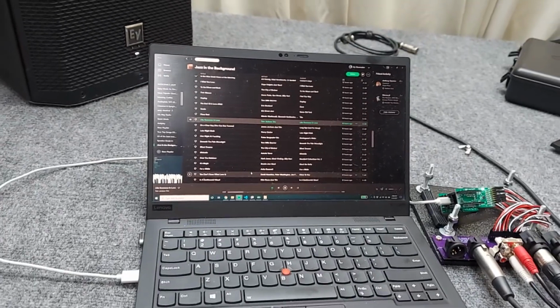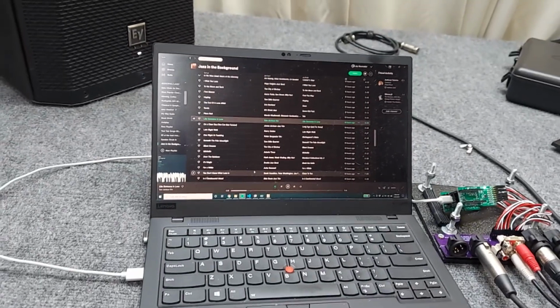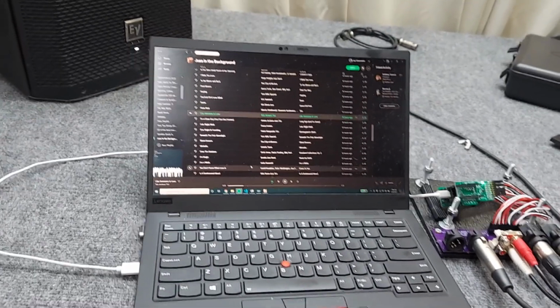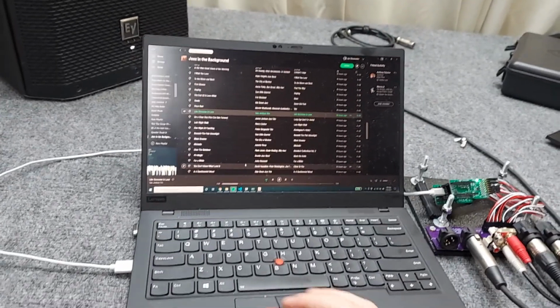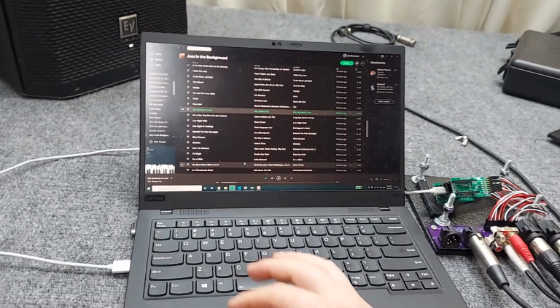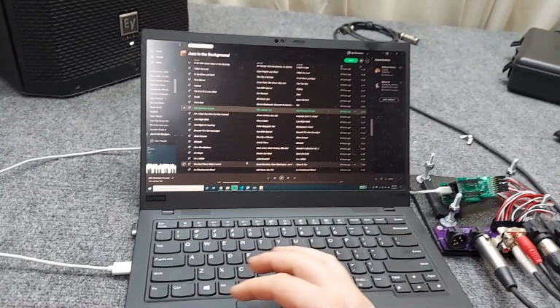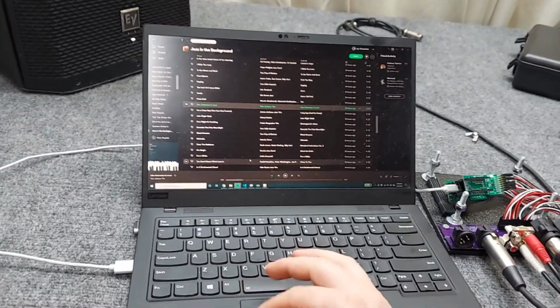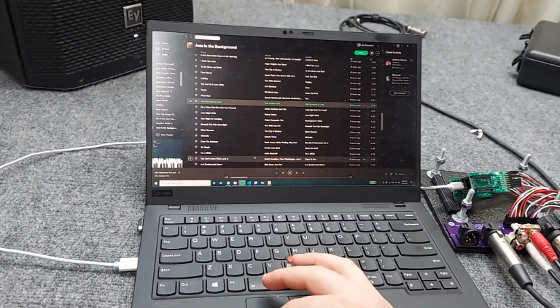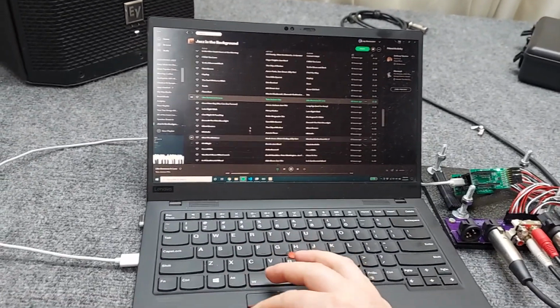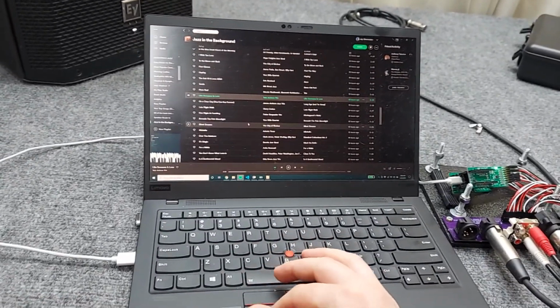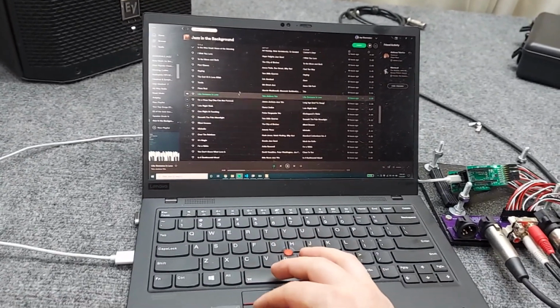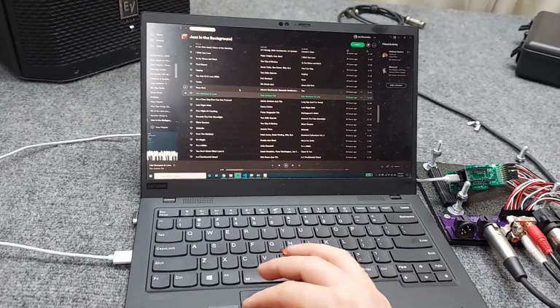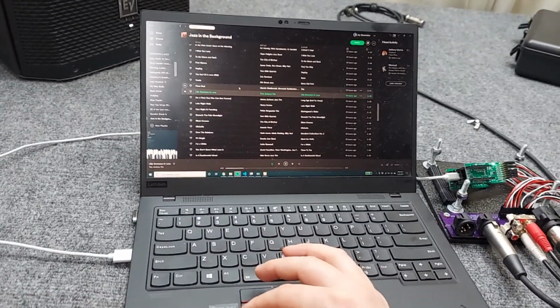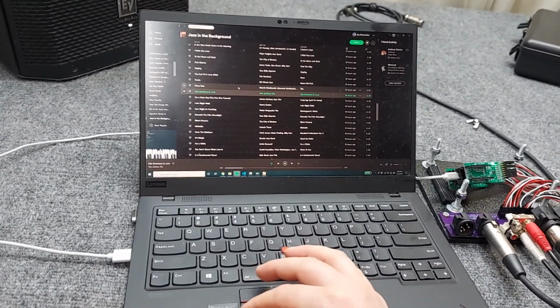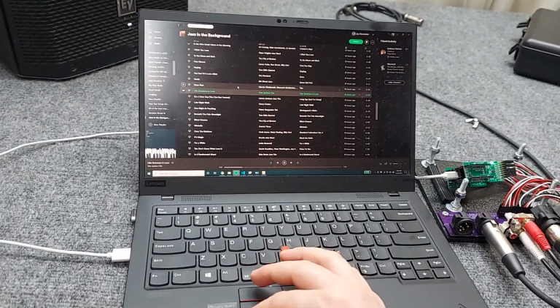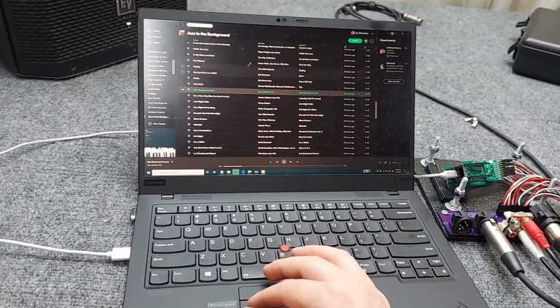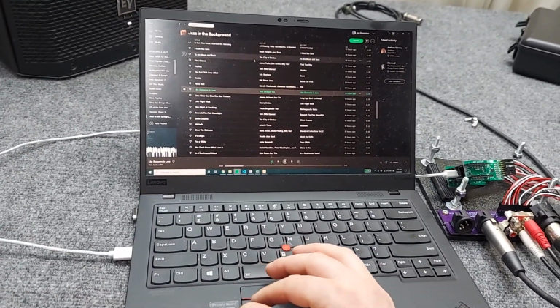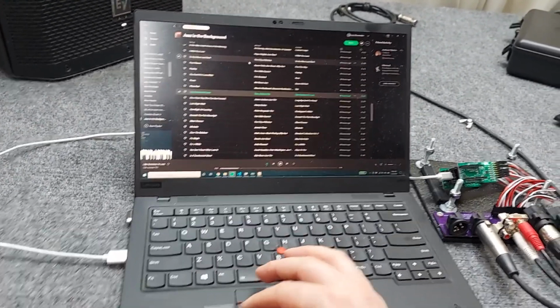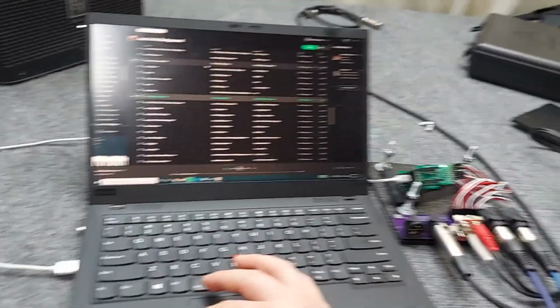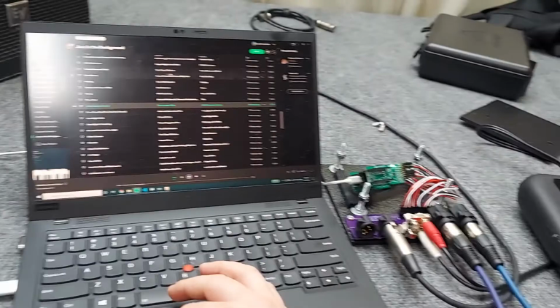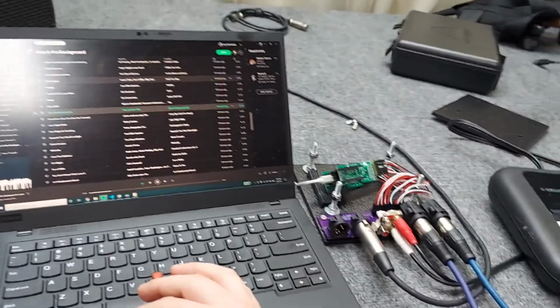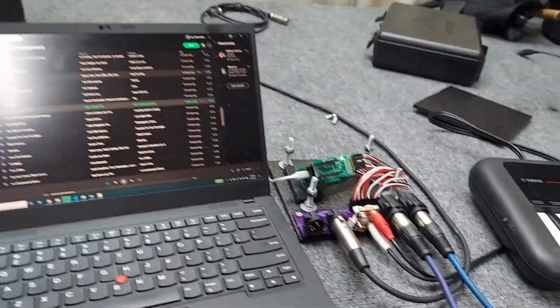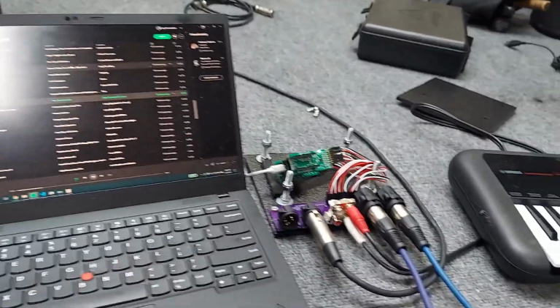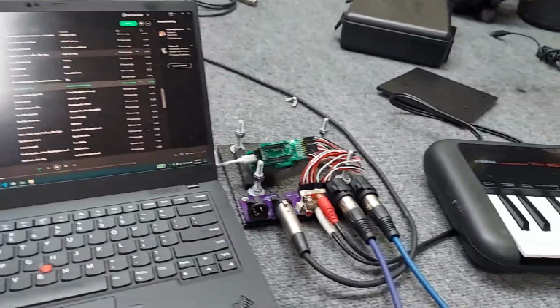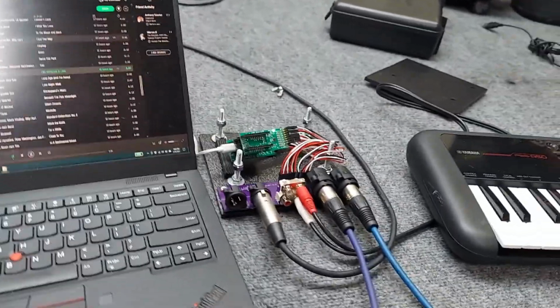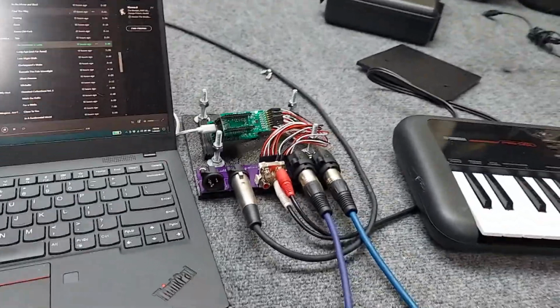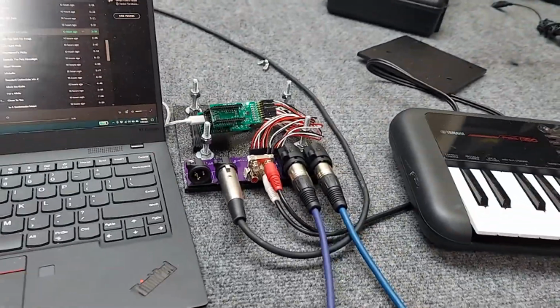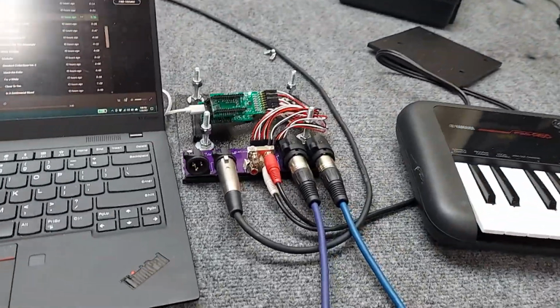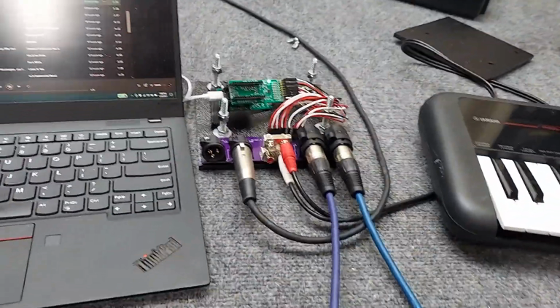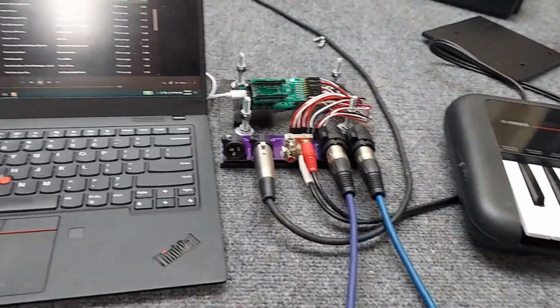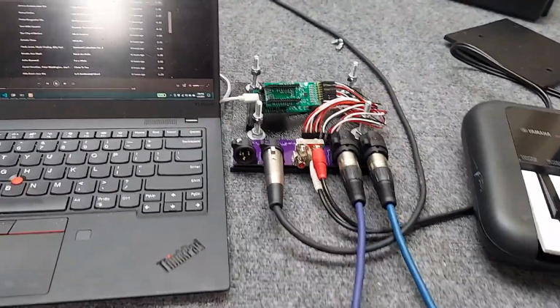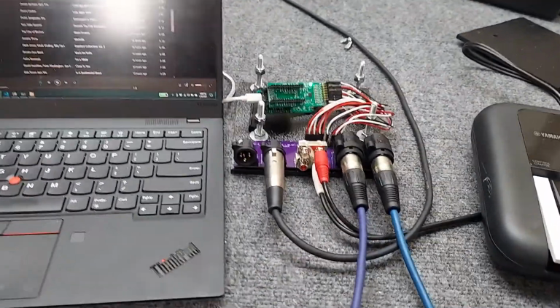Hello ladies and gentlemen, this is Jay. I'd like to demo my Teensy Audio Mixer.